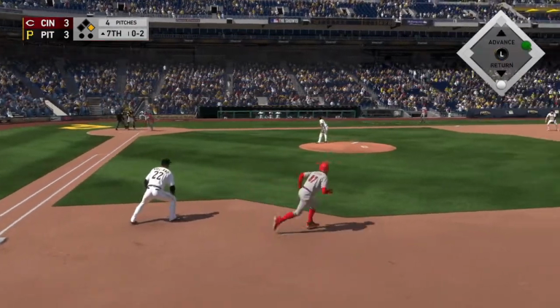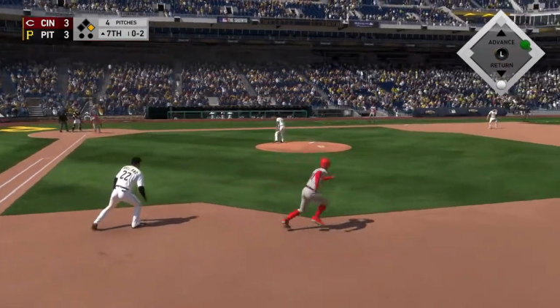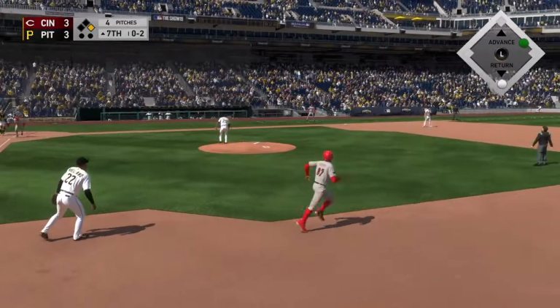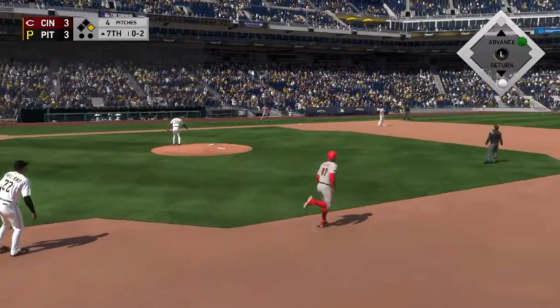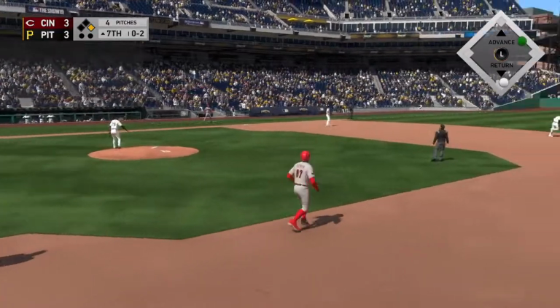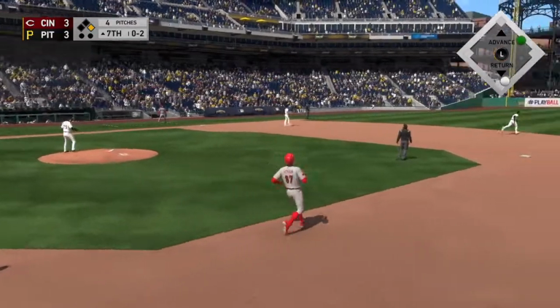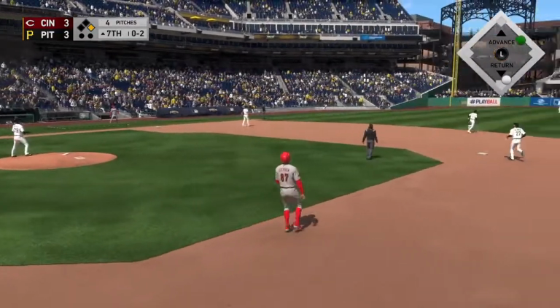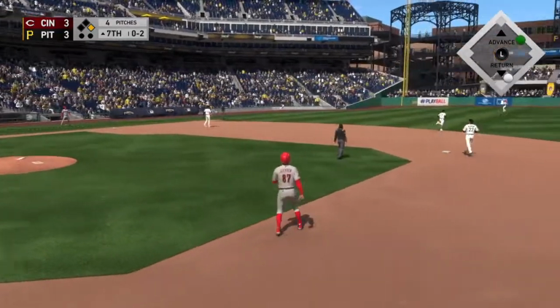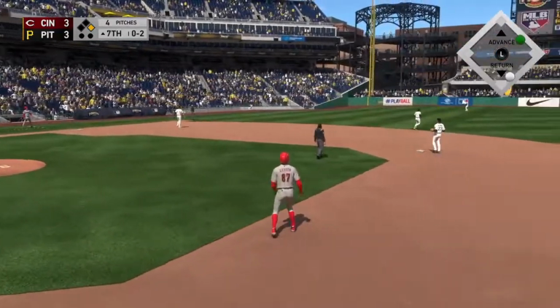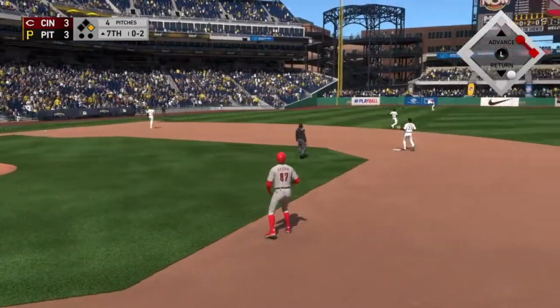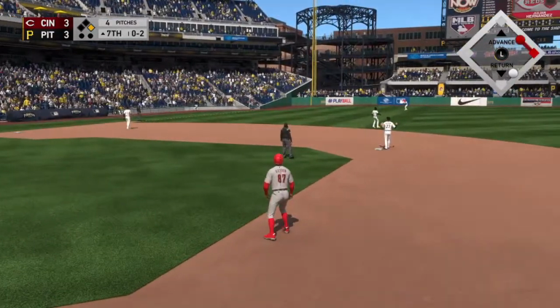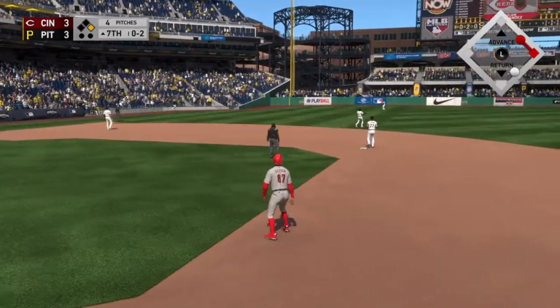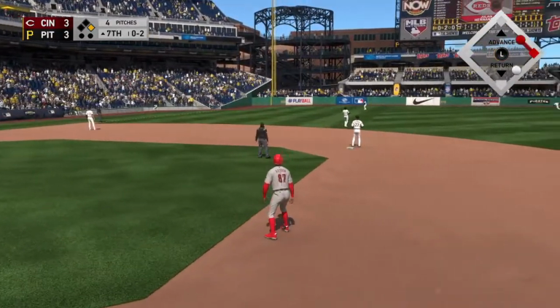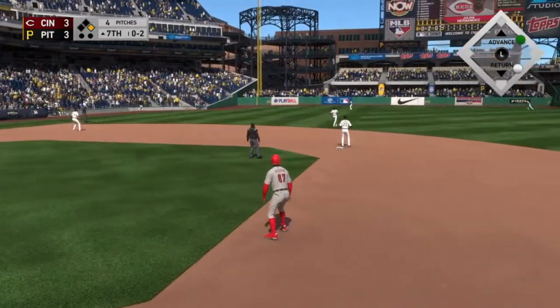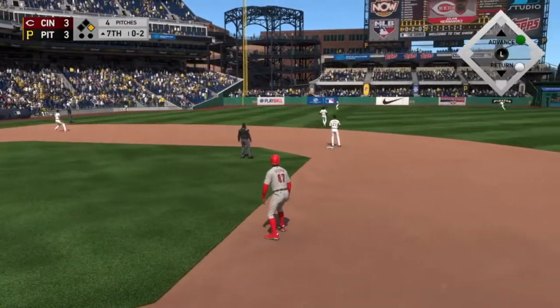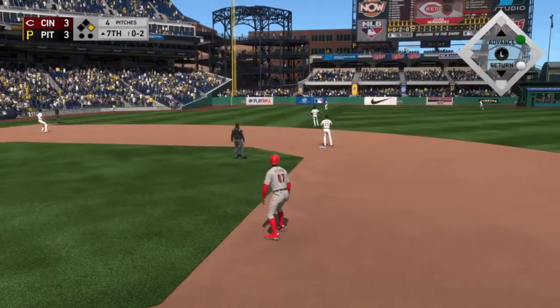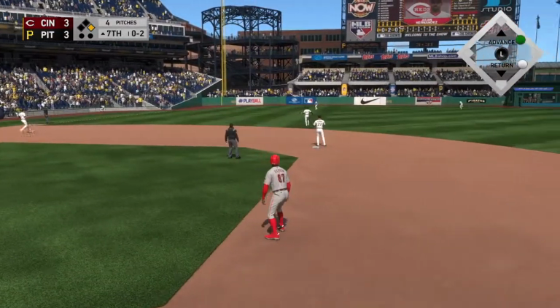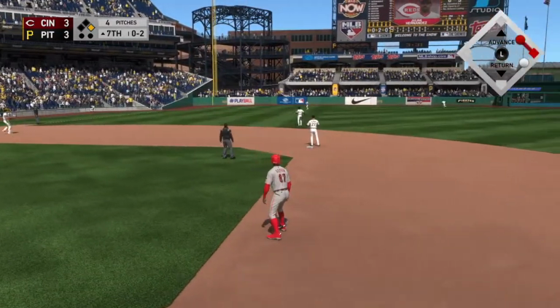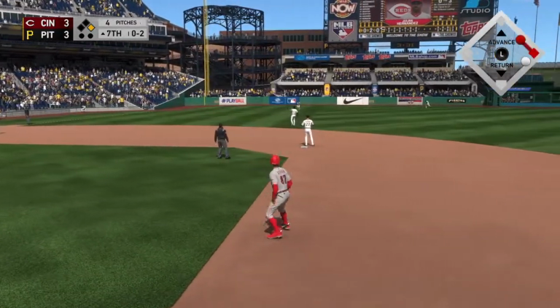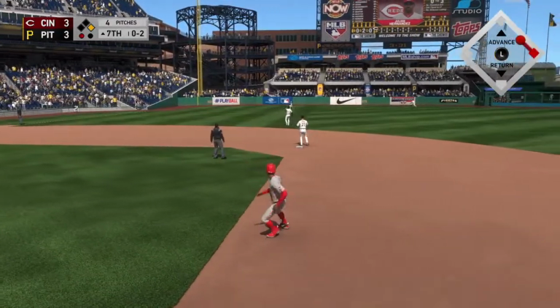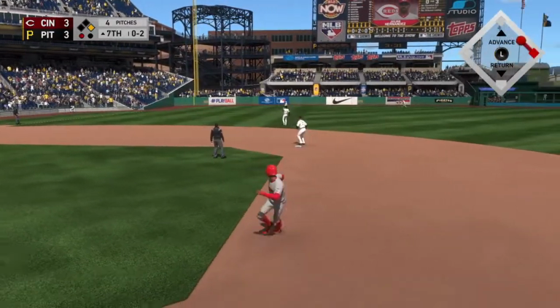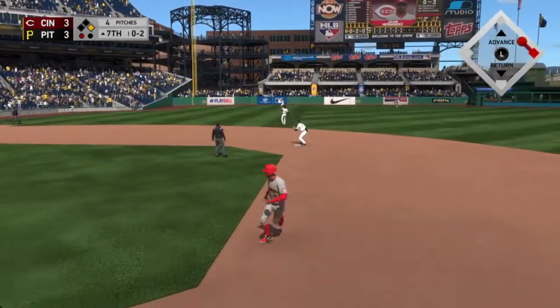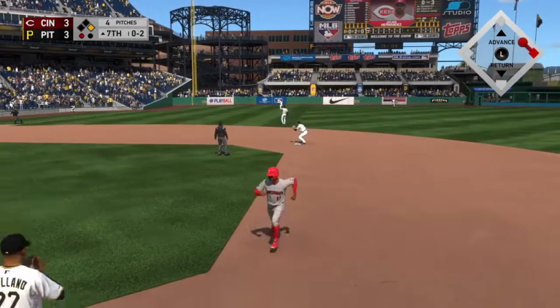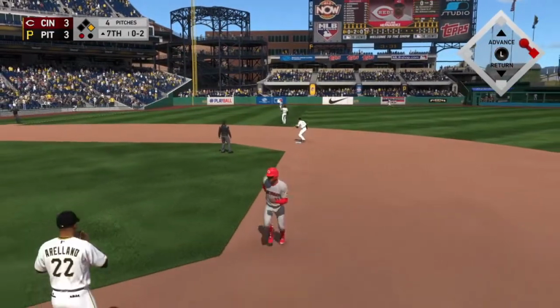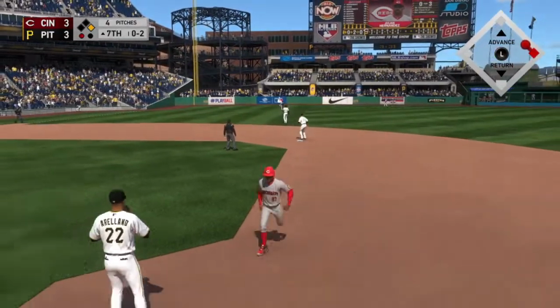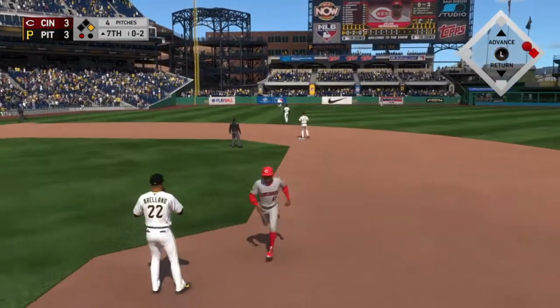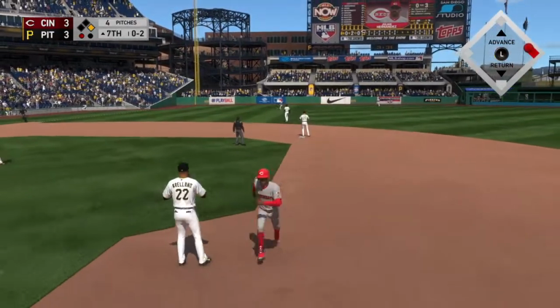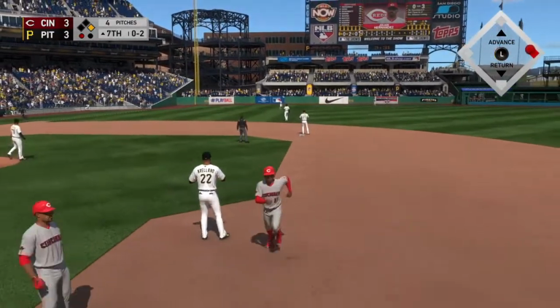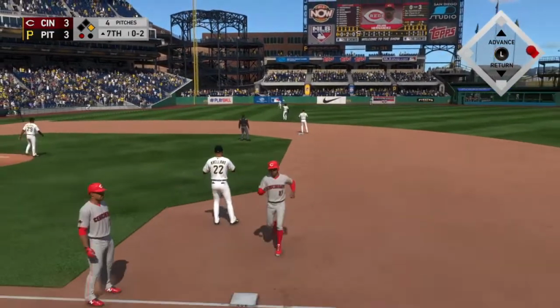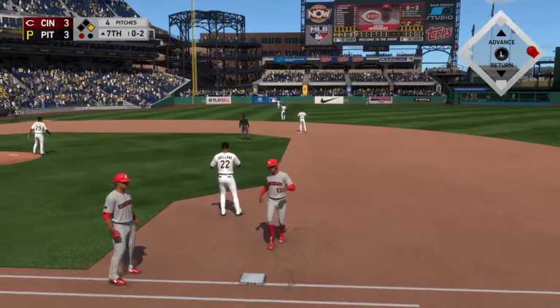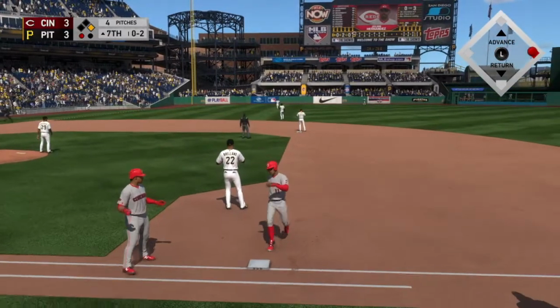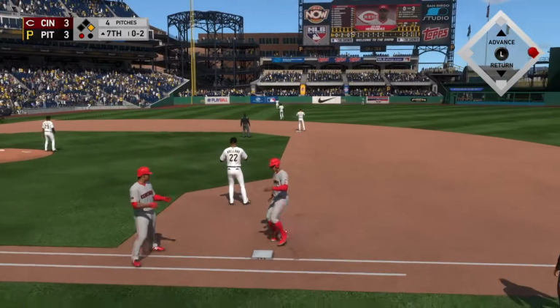Pulled high in the air out to left field. Ramos is under it, and that's the first out of the inning.